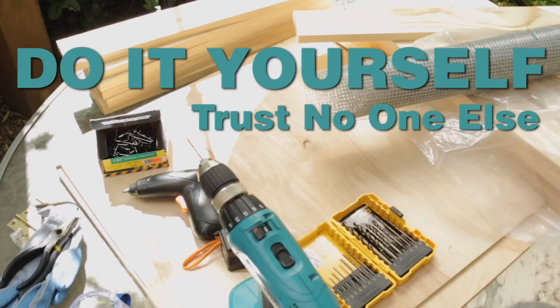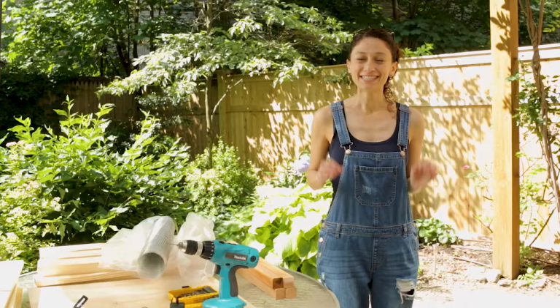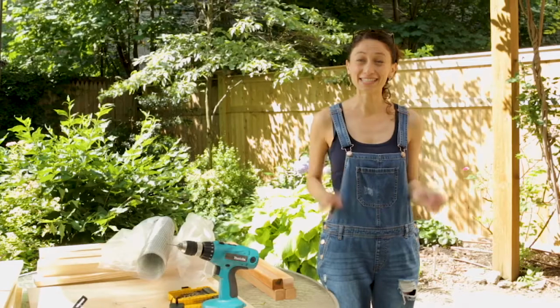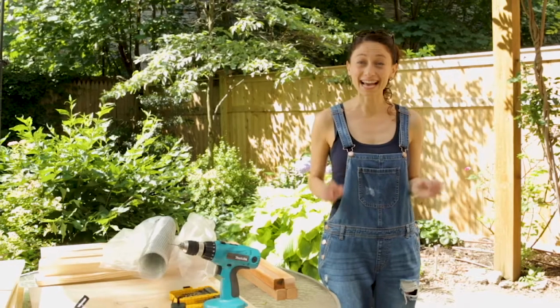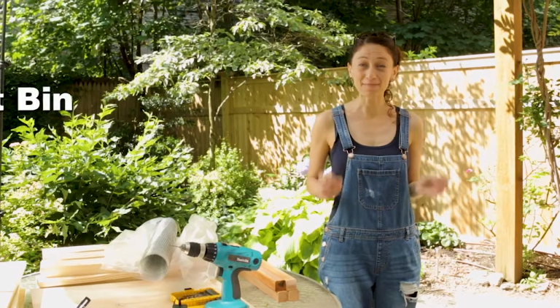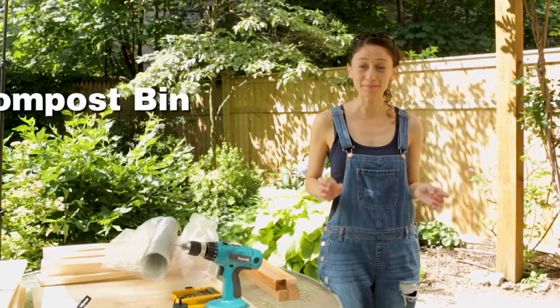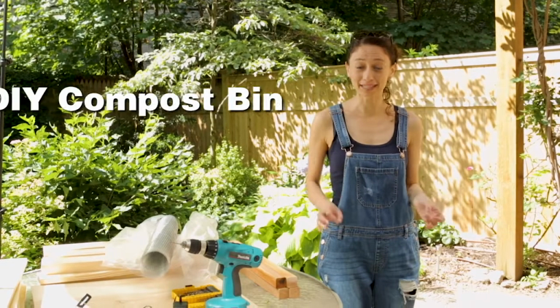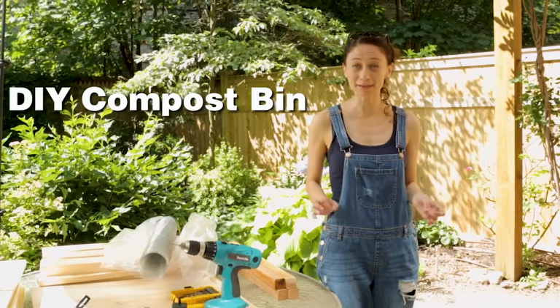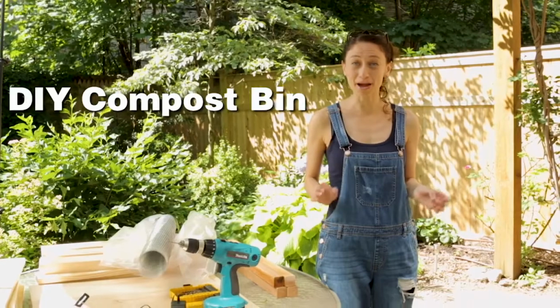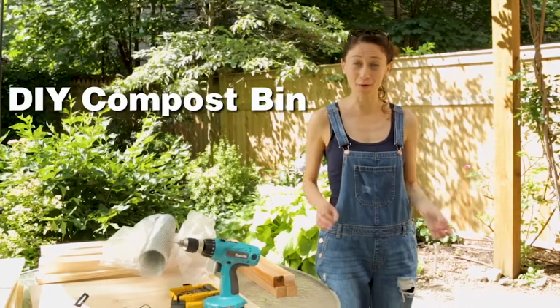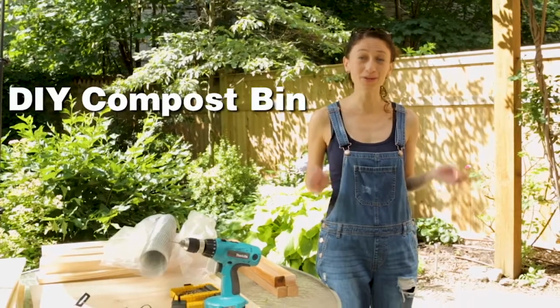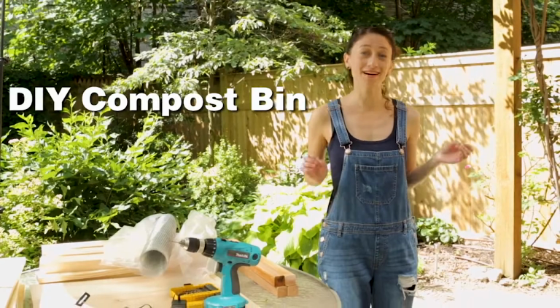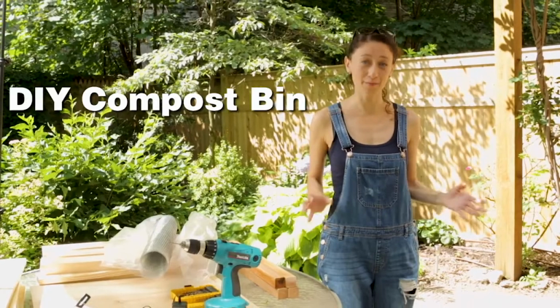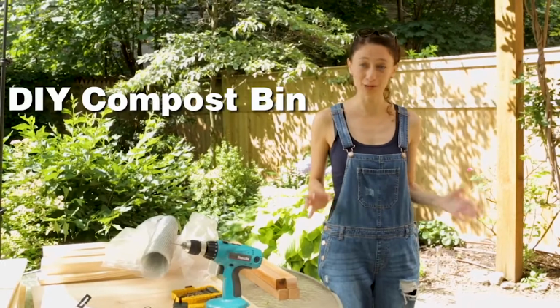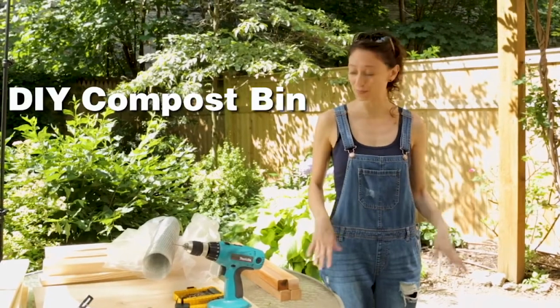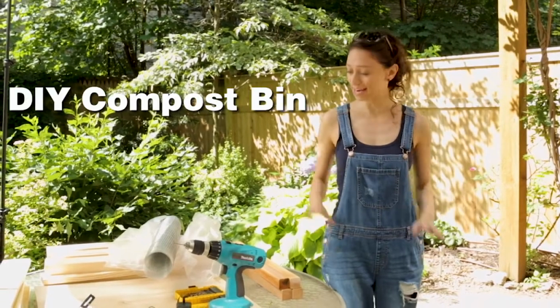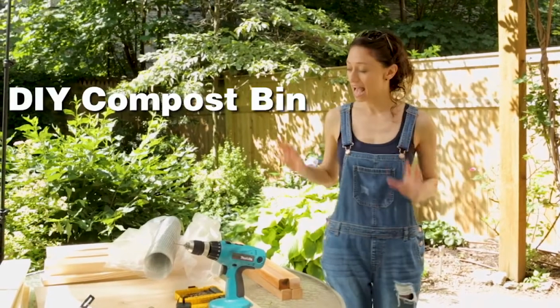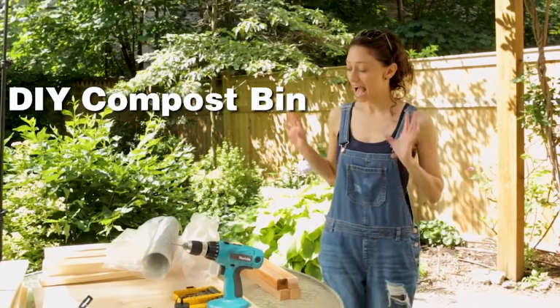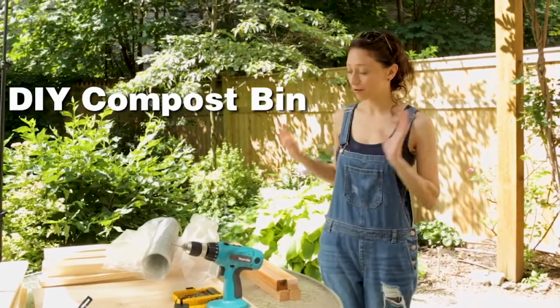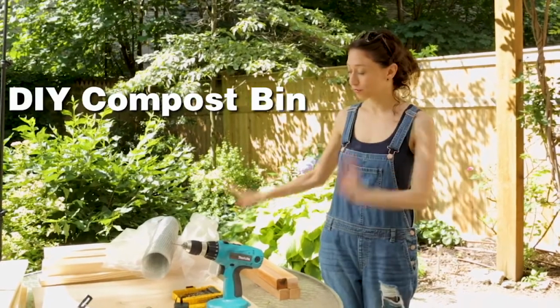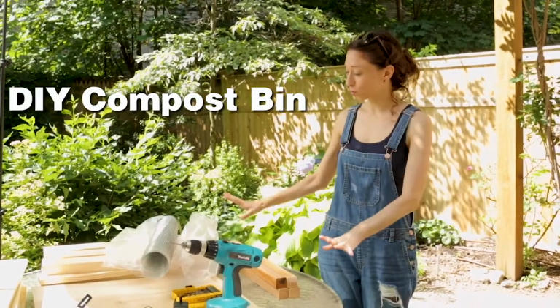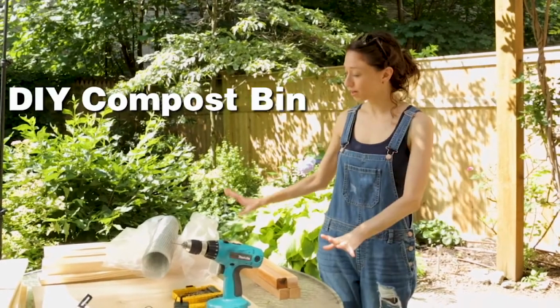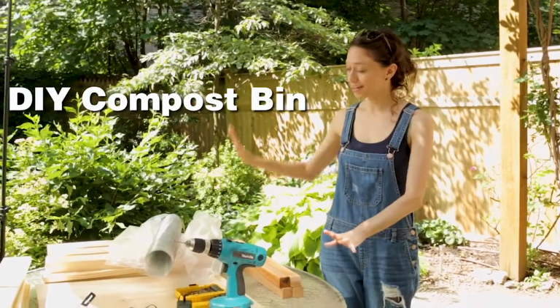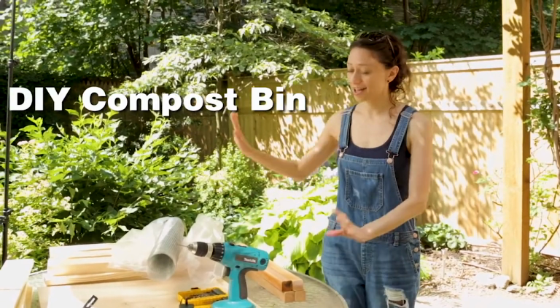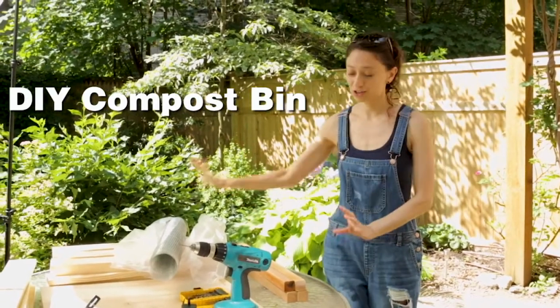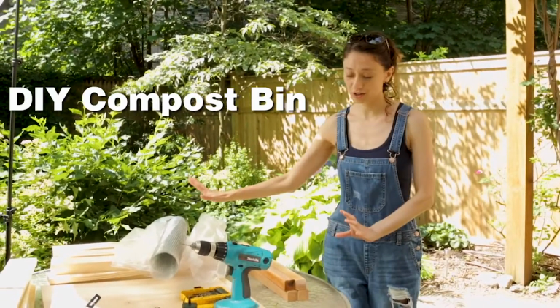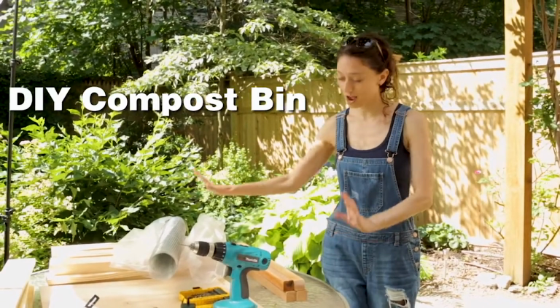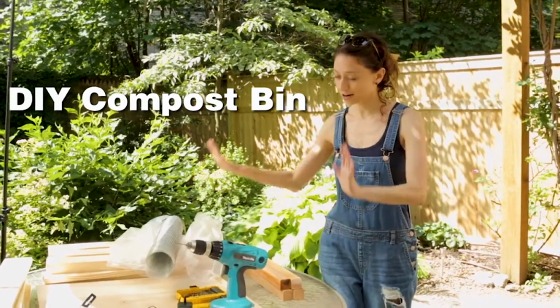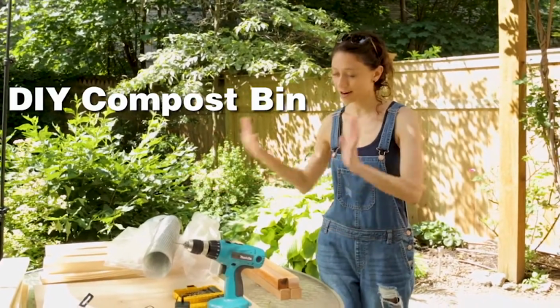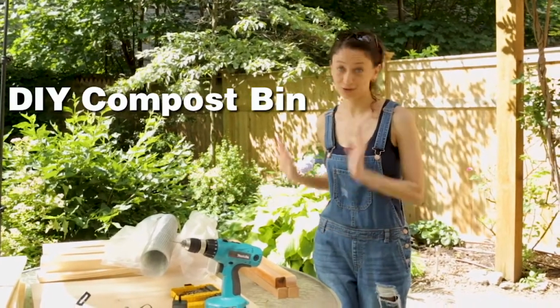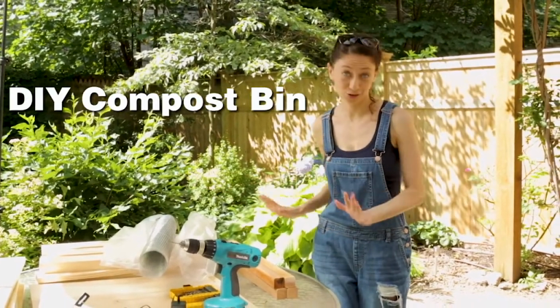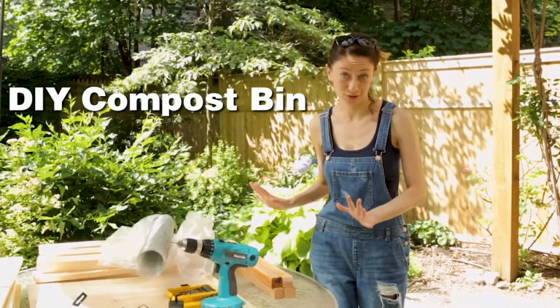So today I'm gonna build my own compost bin out of wood, chicken wire, and screws.